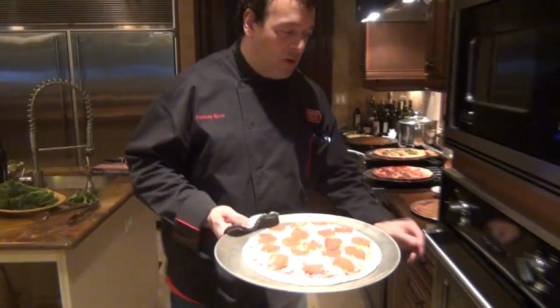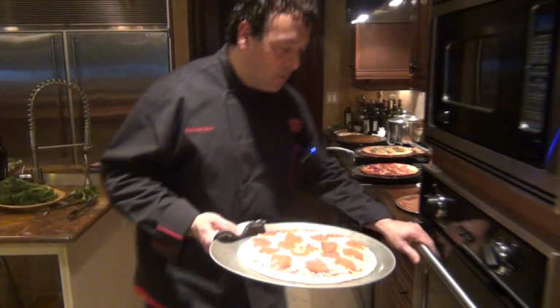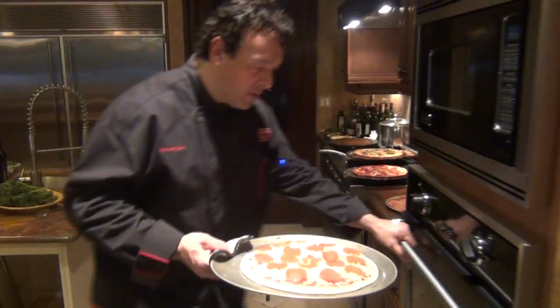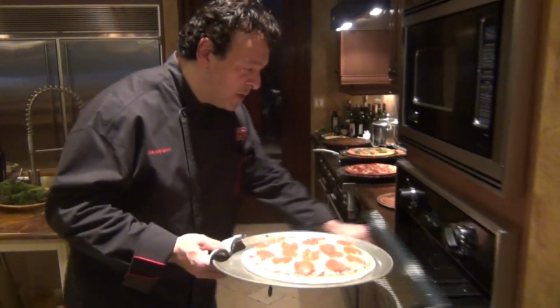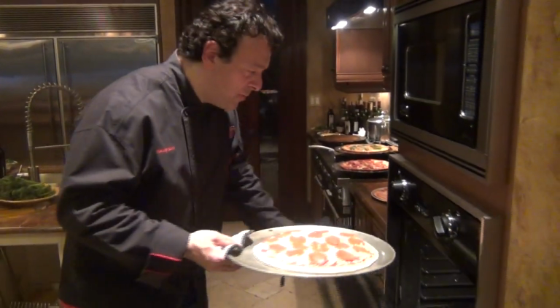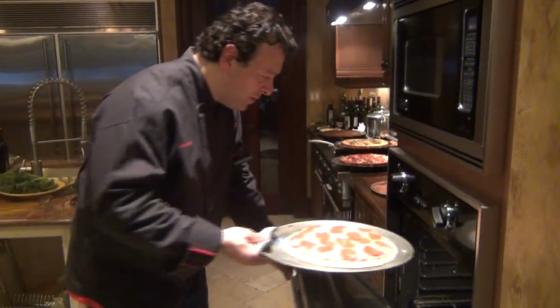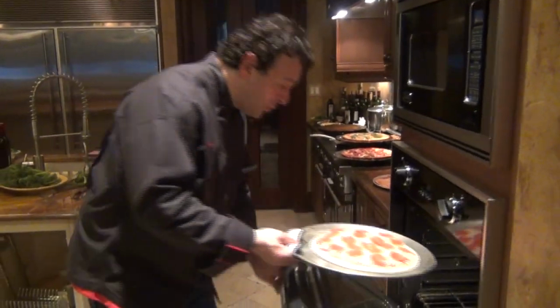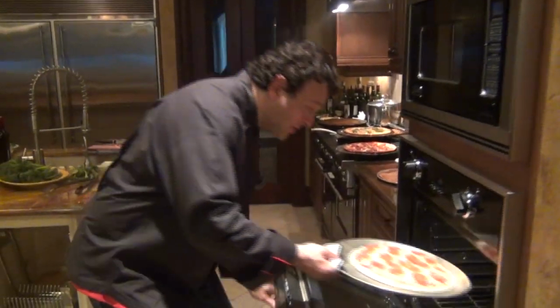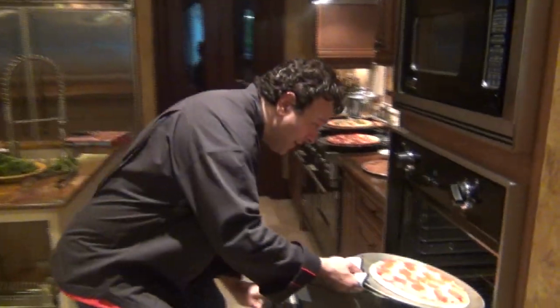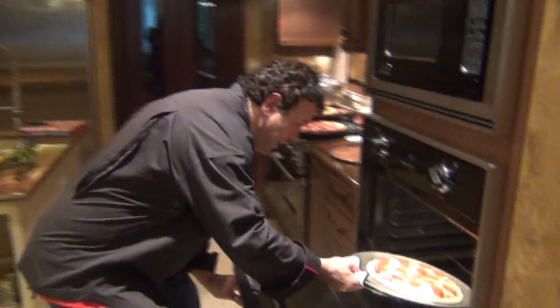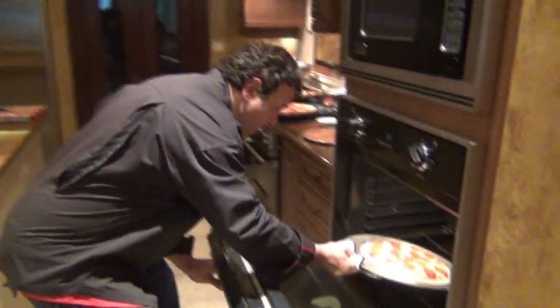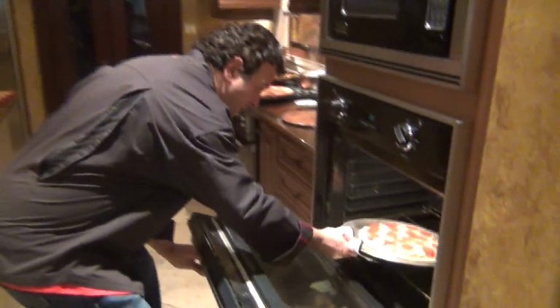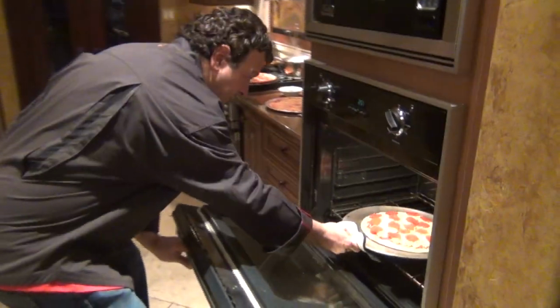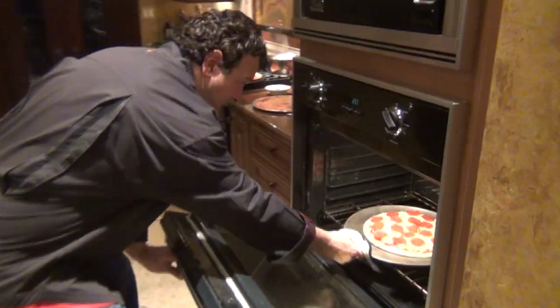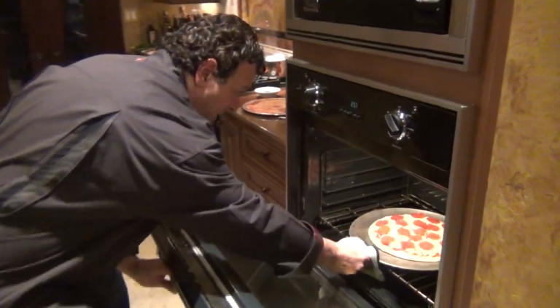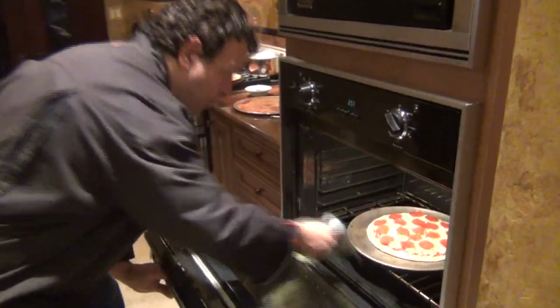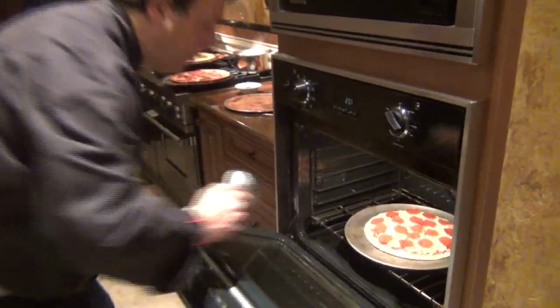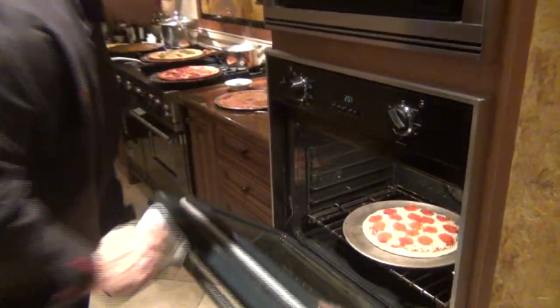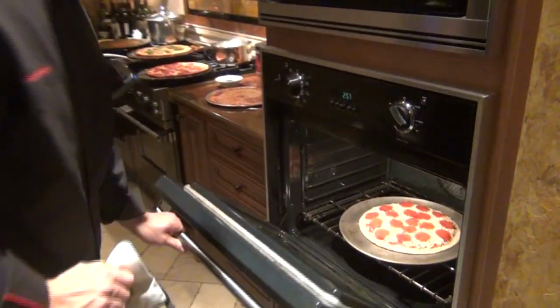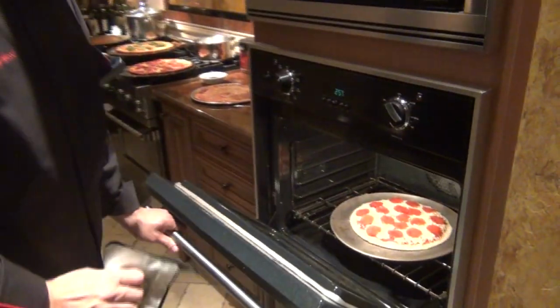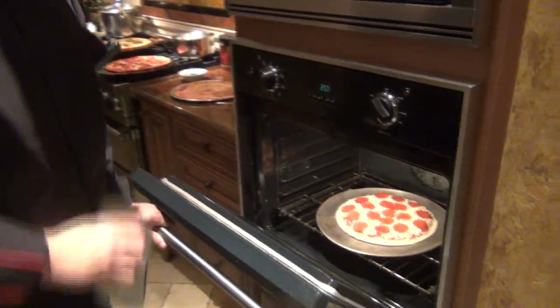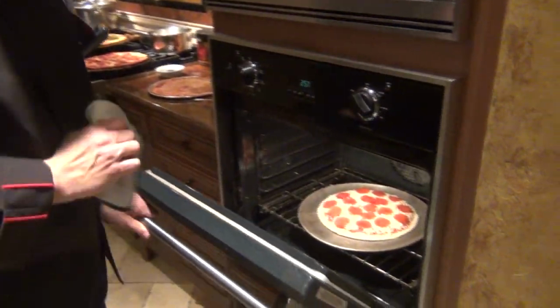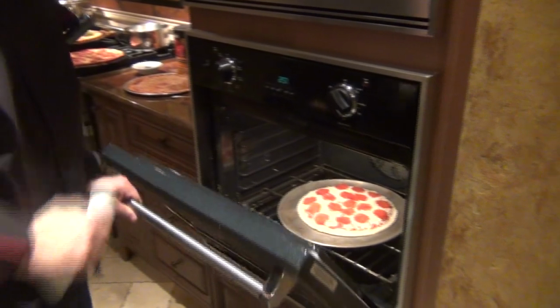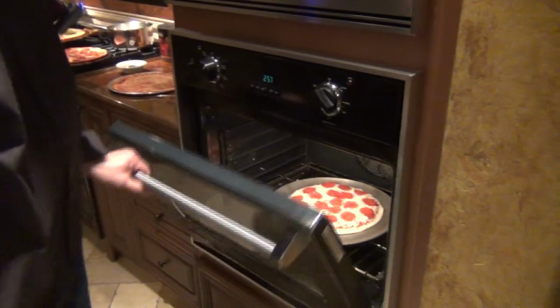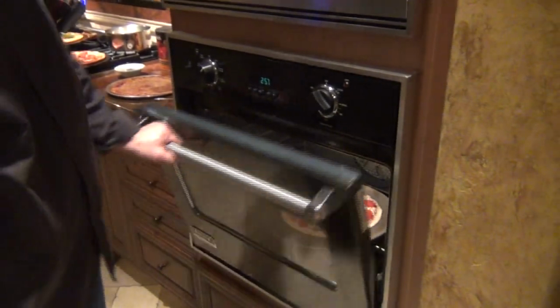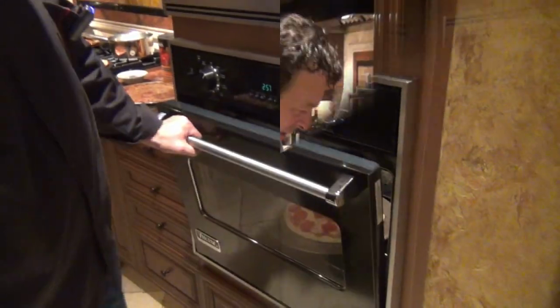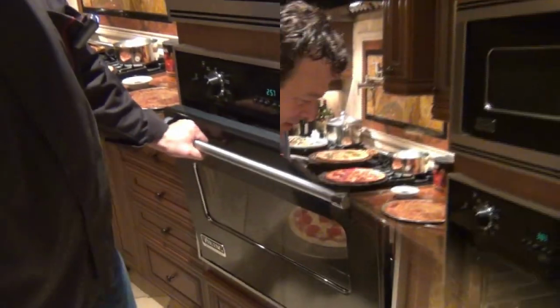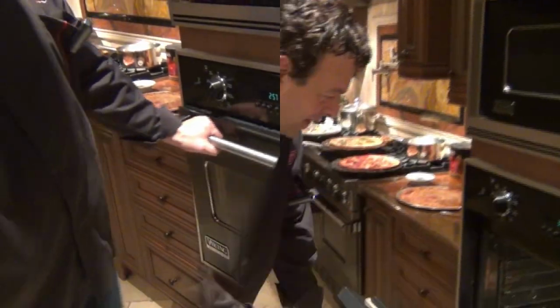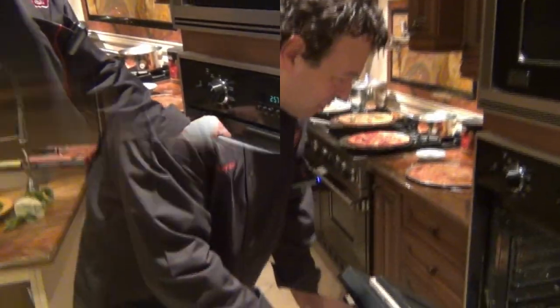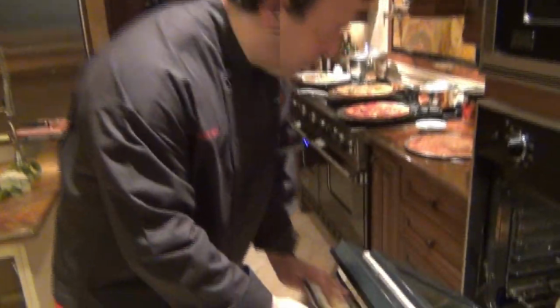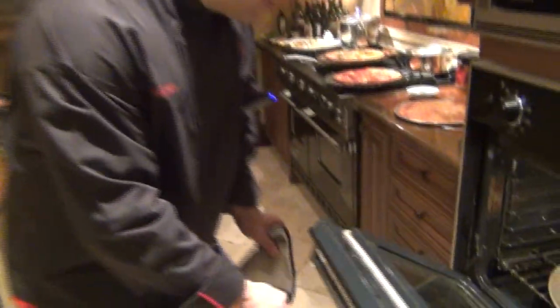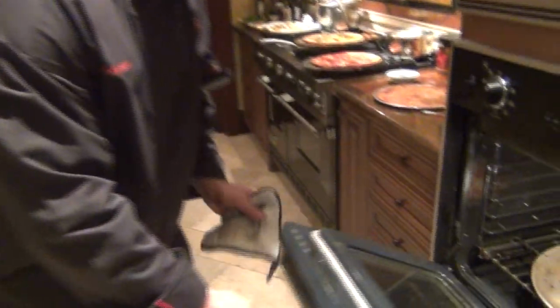When it's crispy, we're all done. It's a six to eight minute bake. Perfect — nice, perfect color.